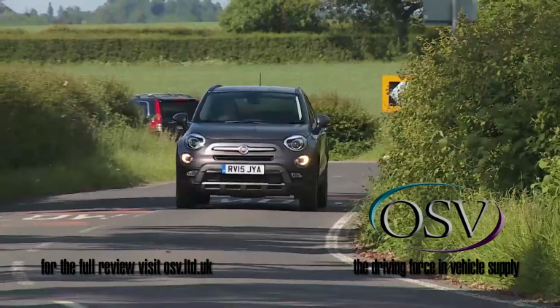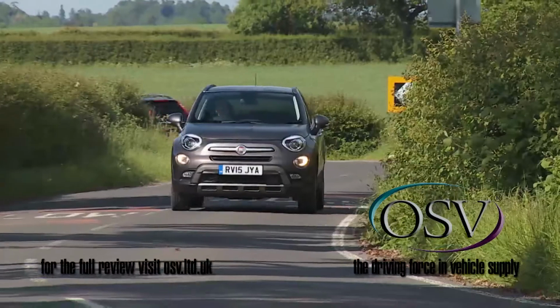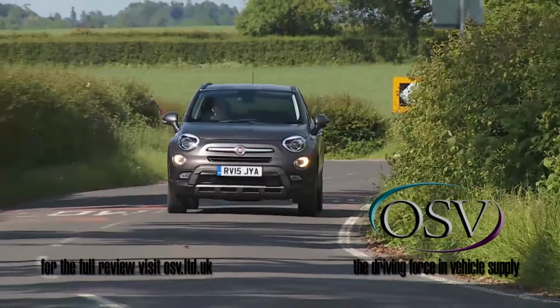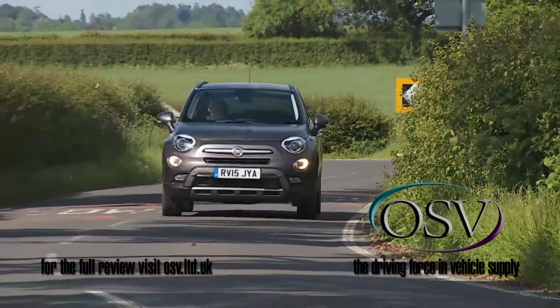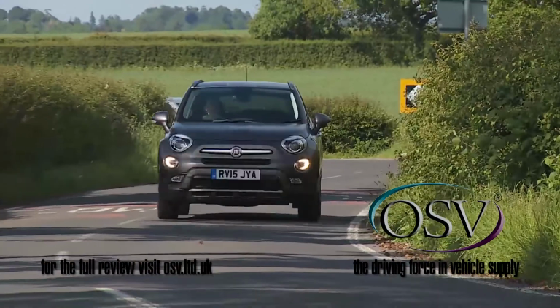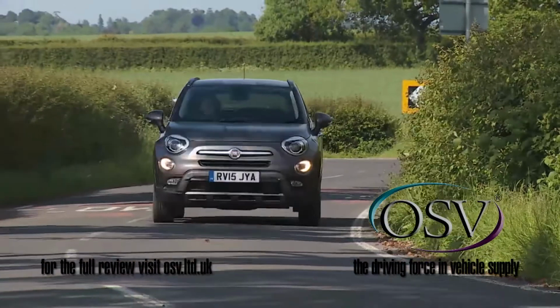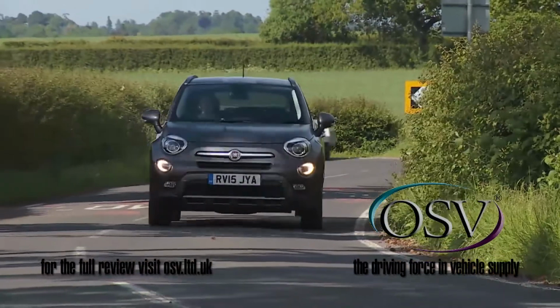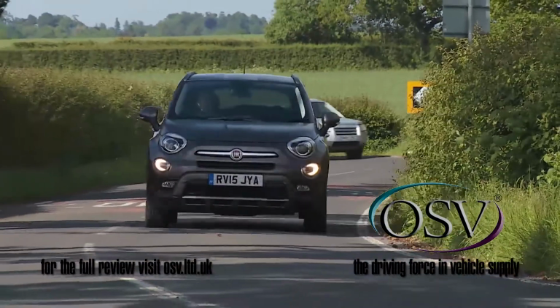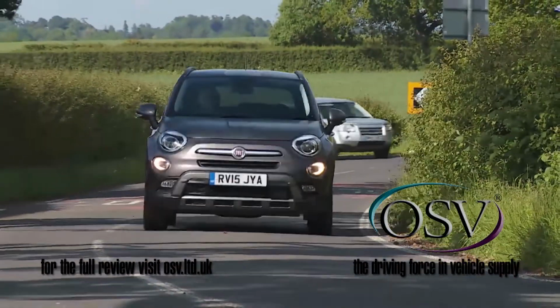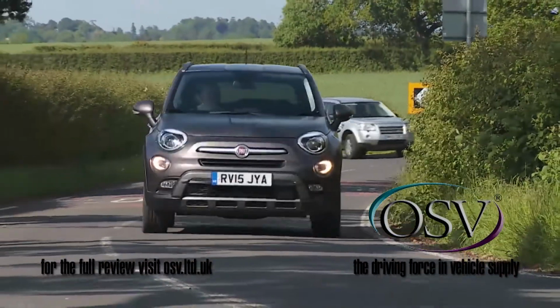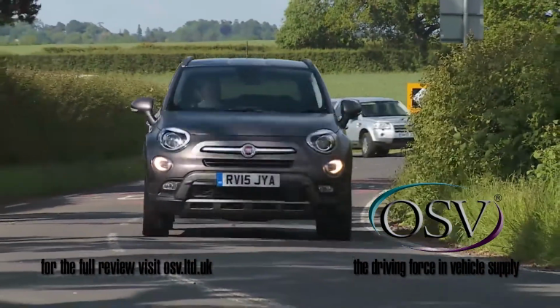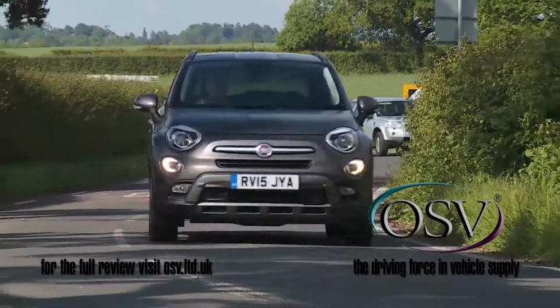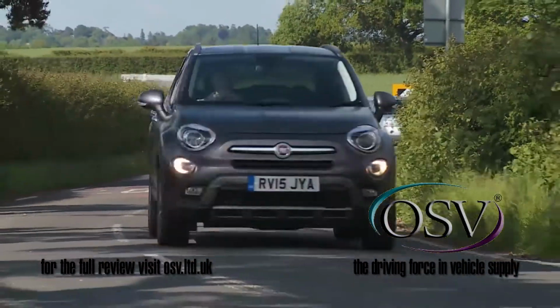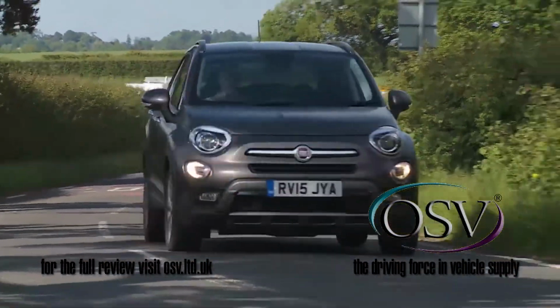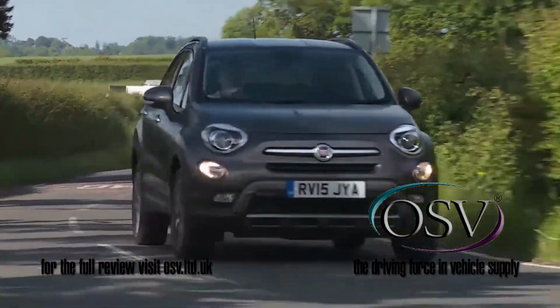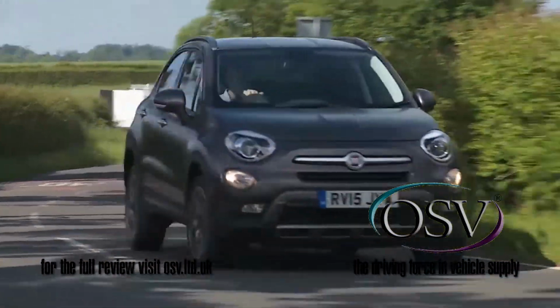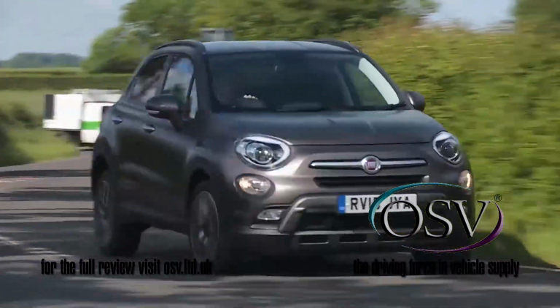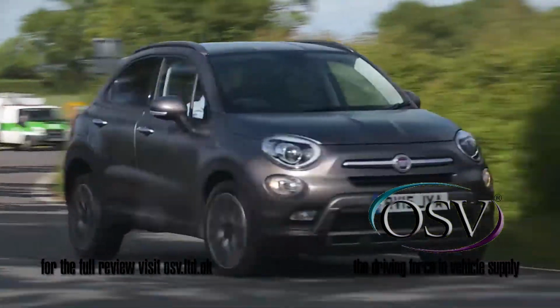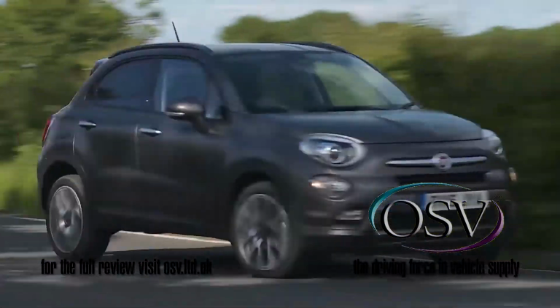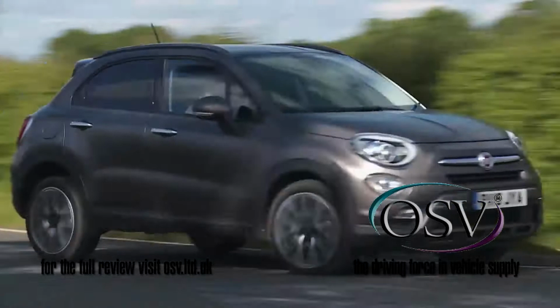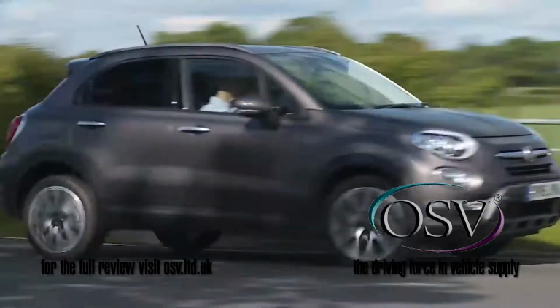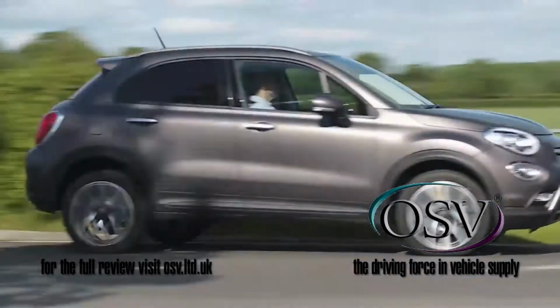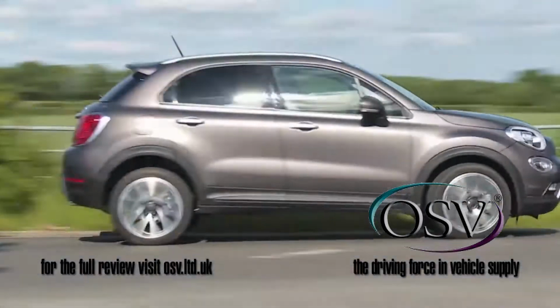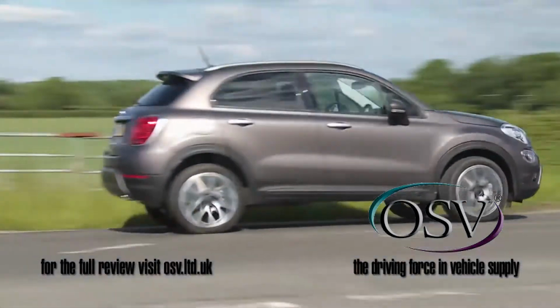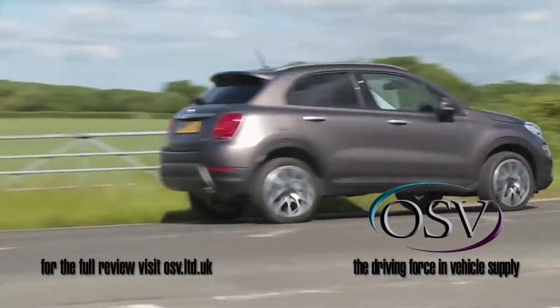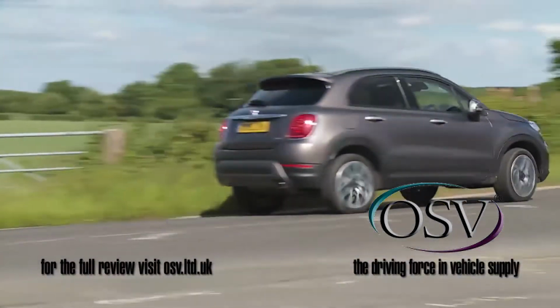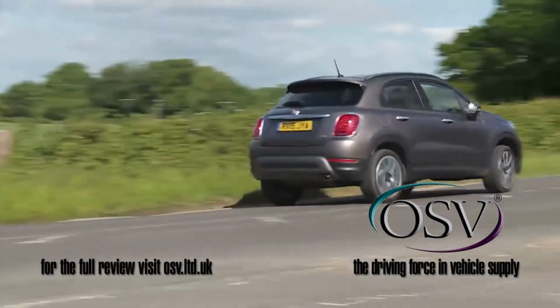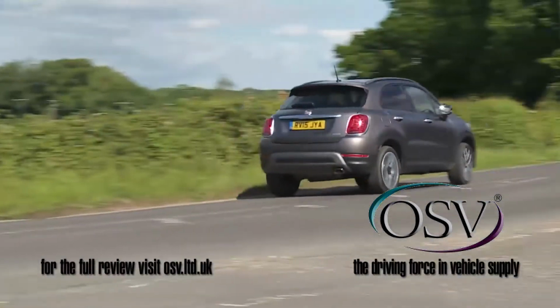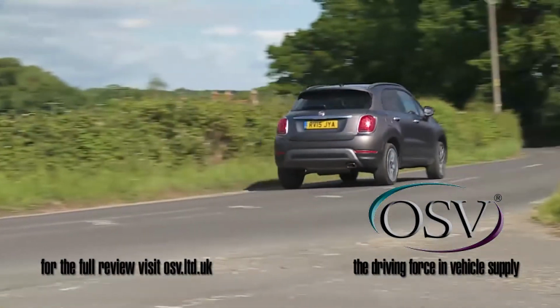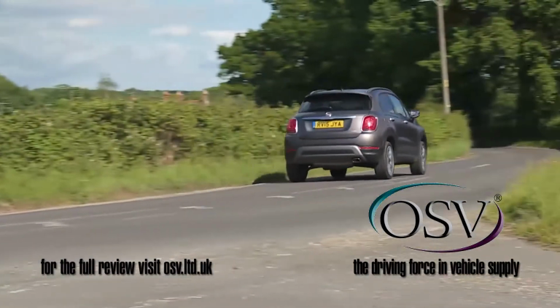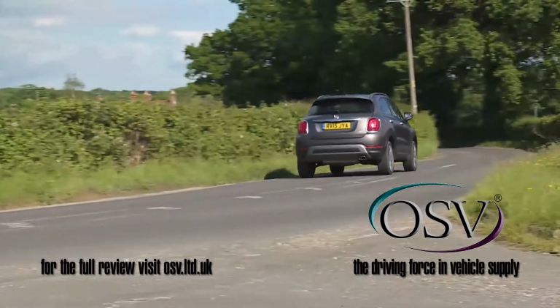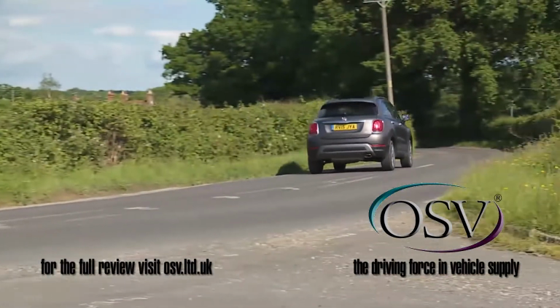Whatever your choice of engine, handling is taut and body roll is well controlled. The payoff is a firm ride.